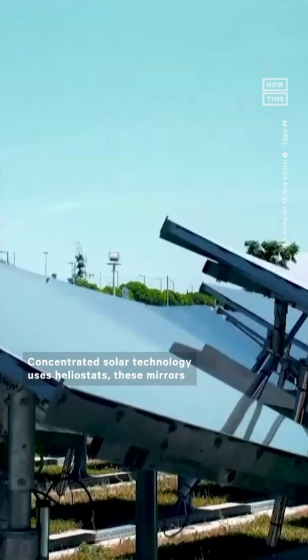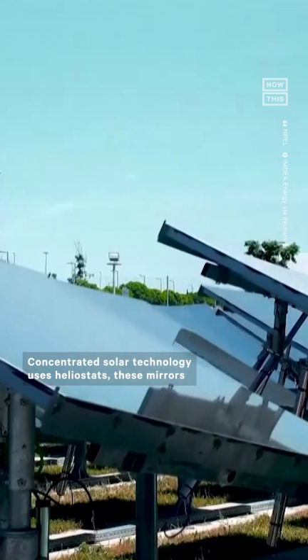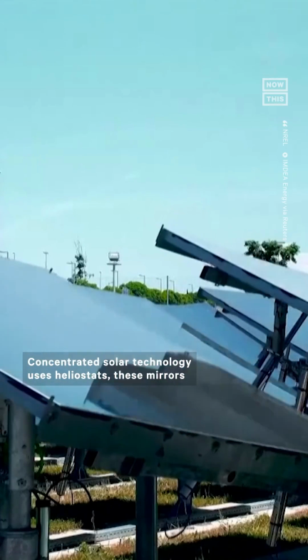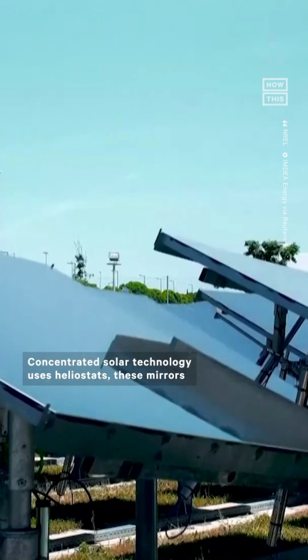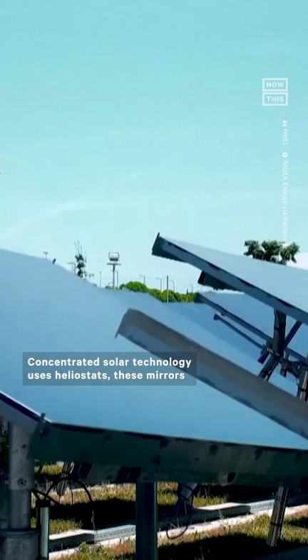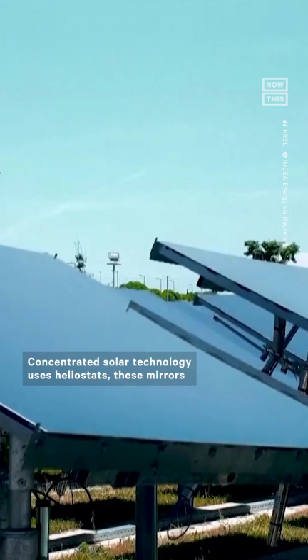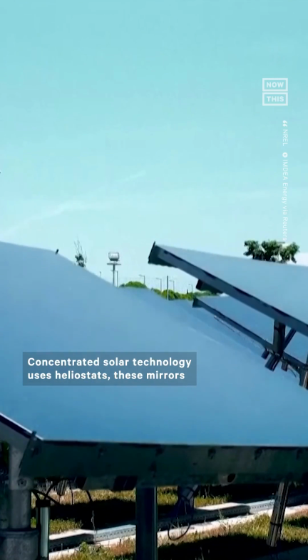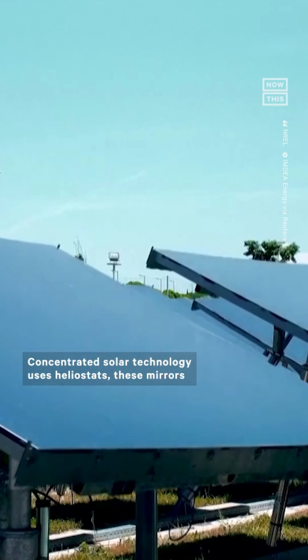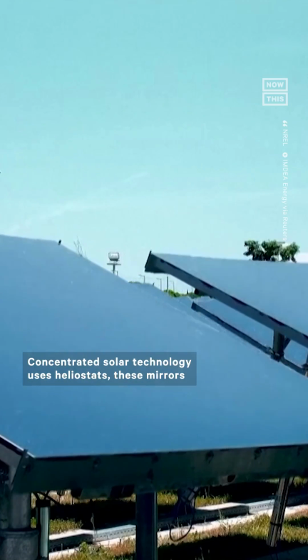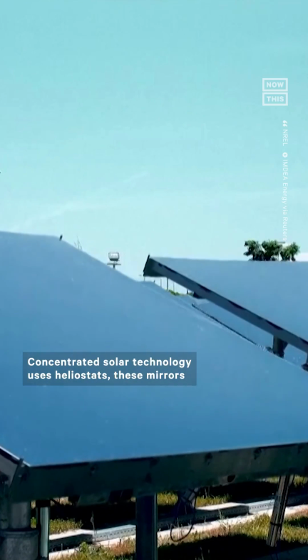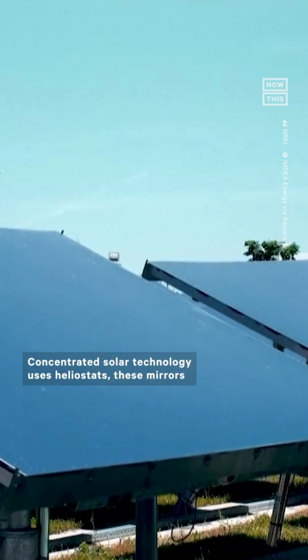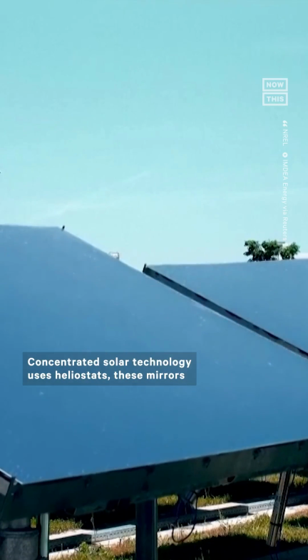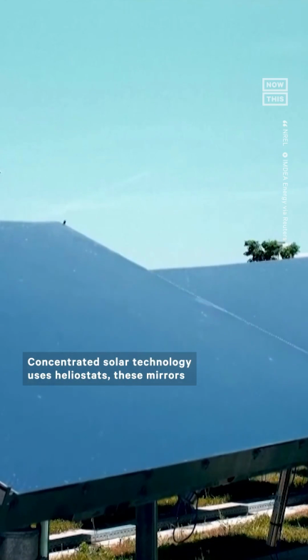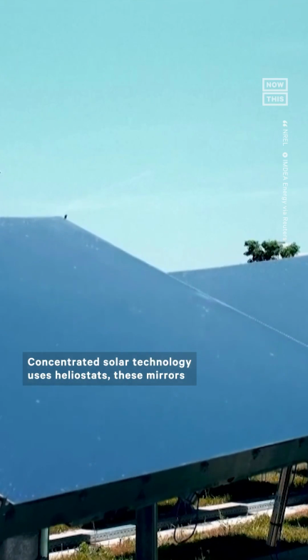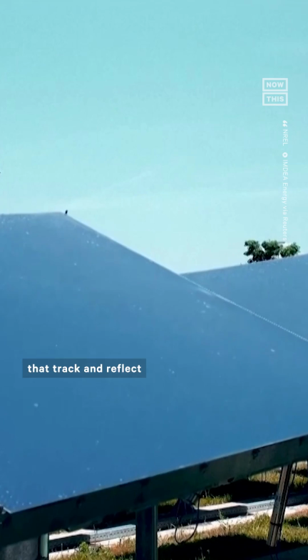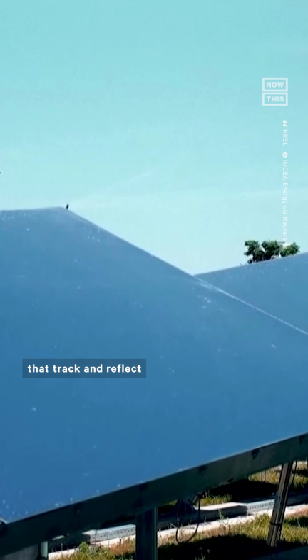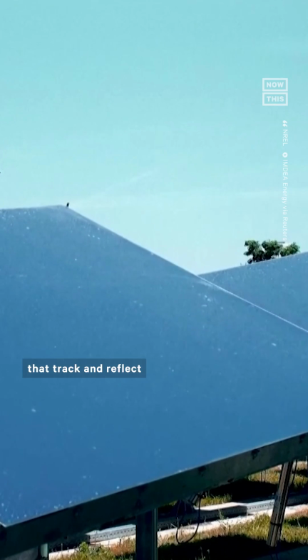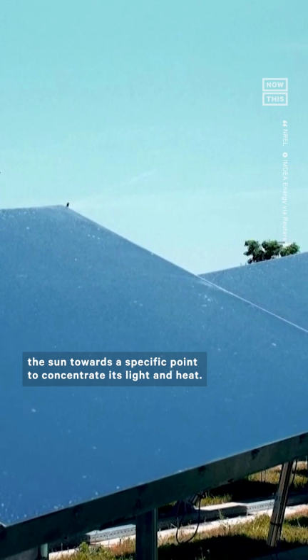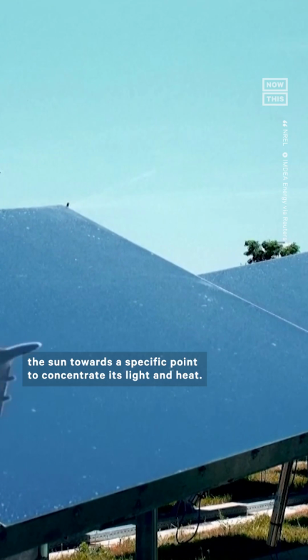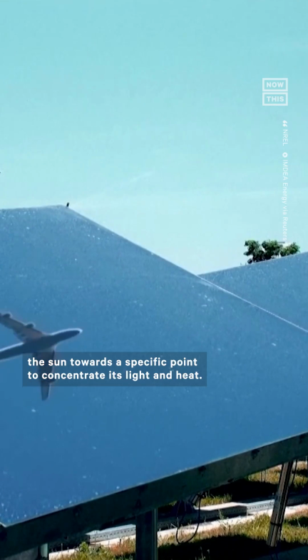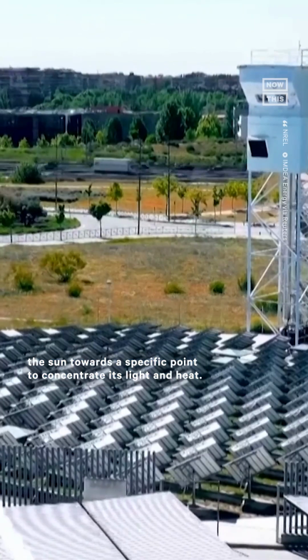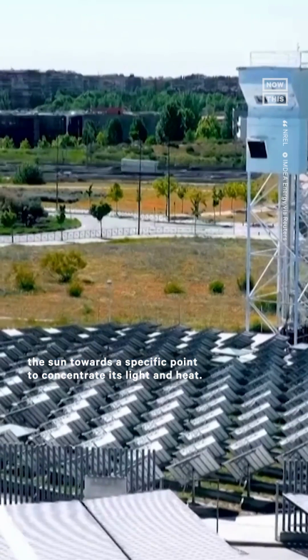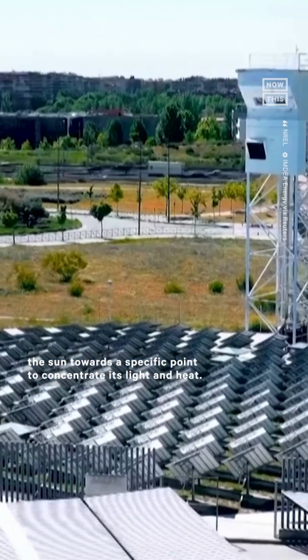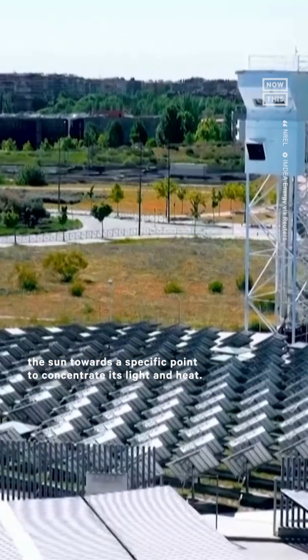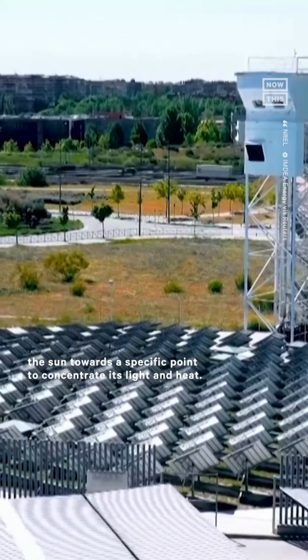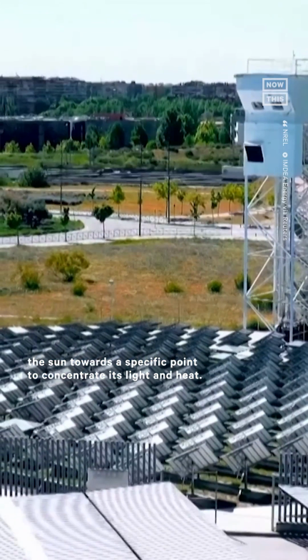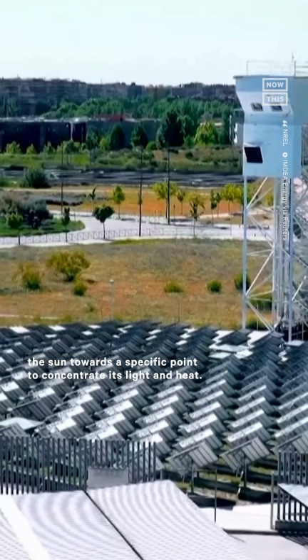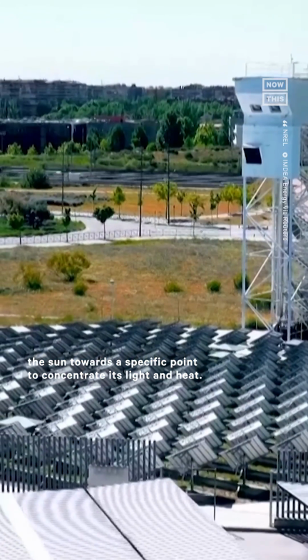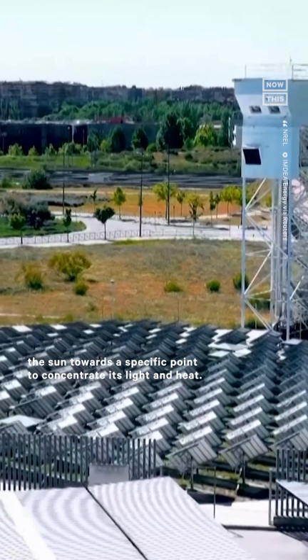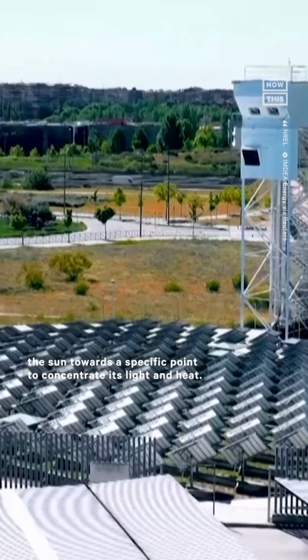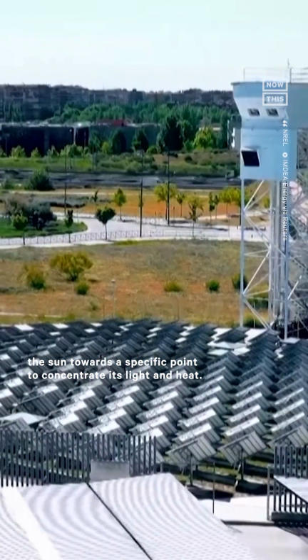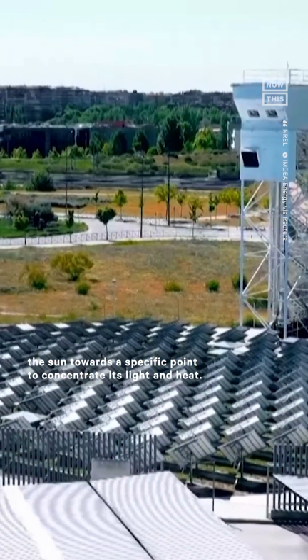Concentrated solar technology uses heliostats — mirrors that track and reflect the sun towards a specific point to concentrate its light and heat.